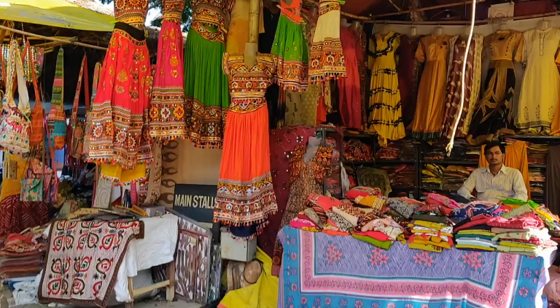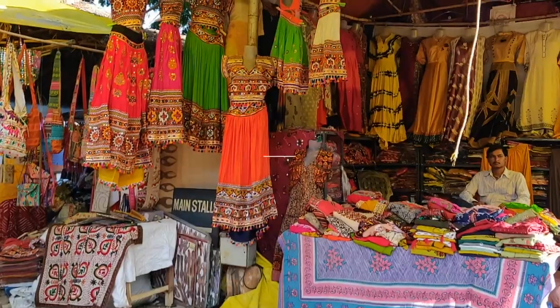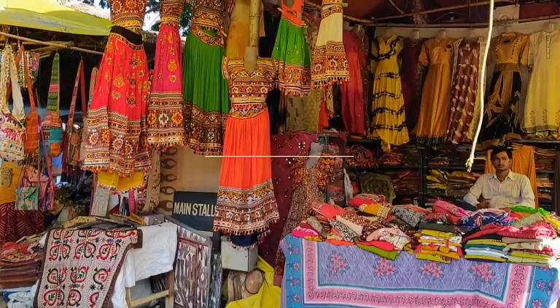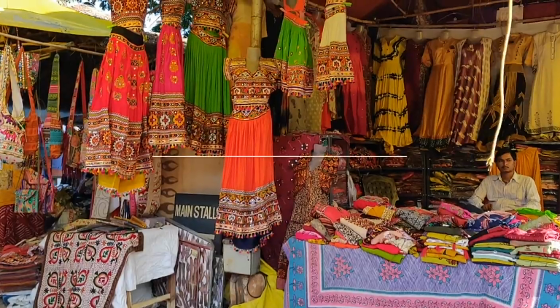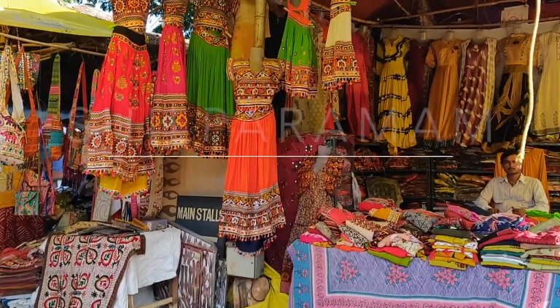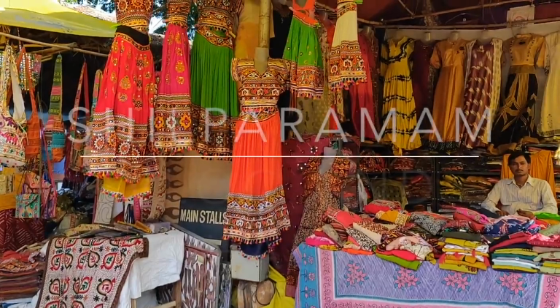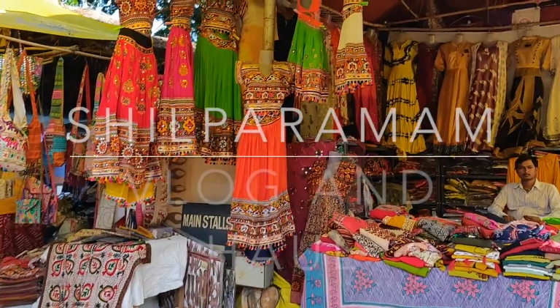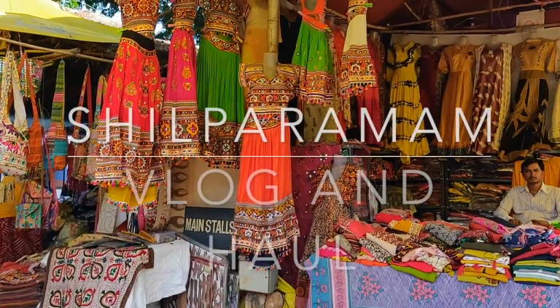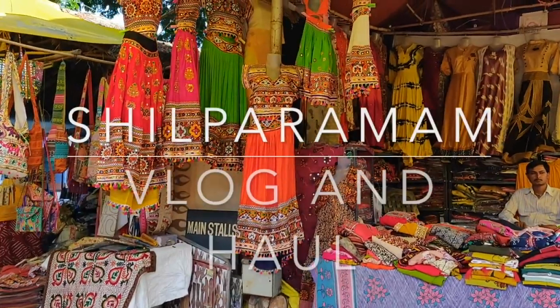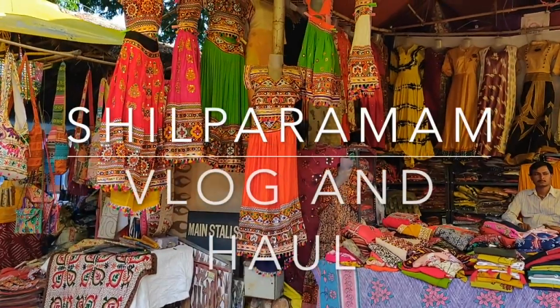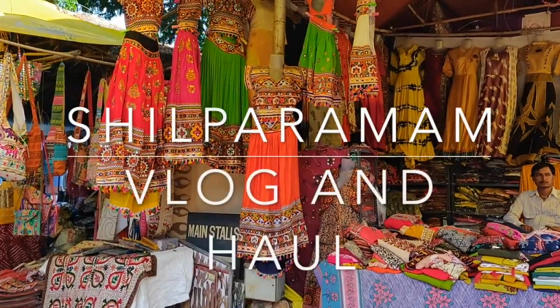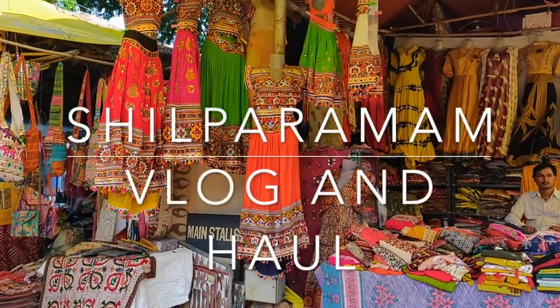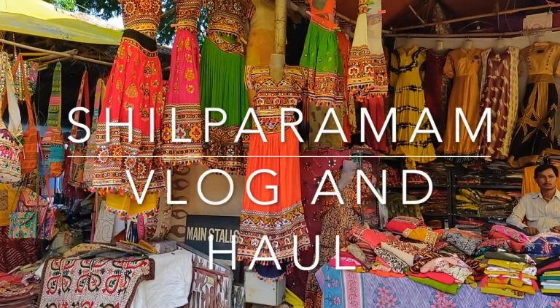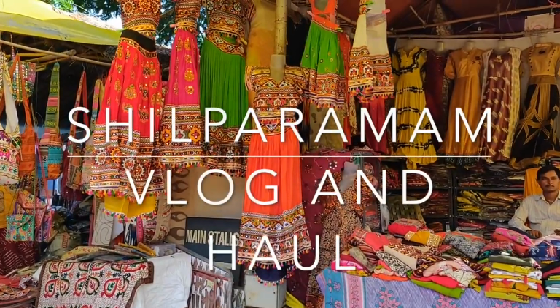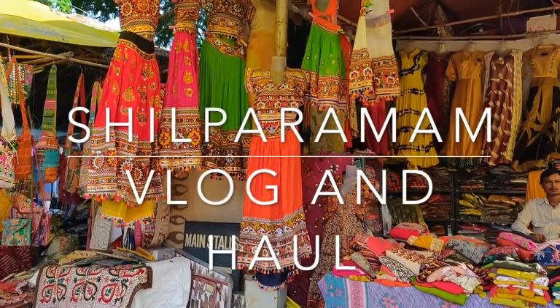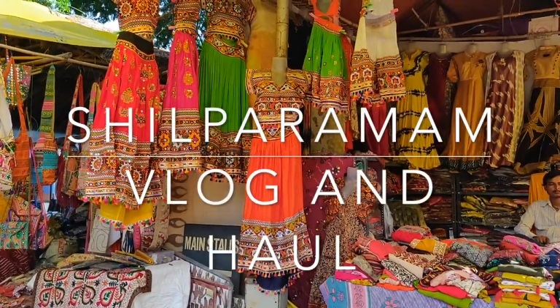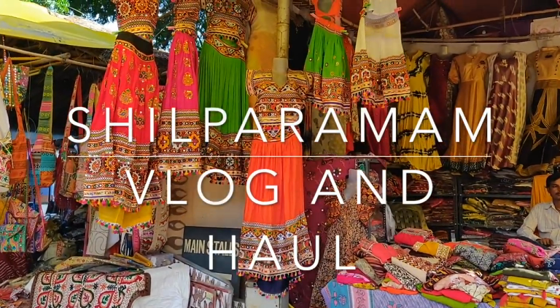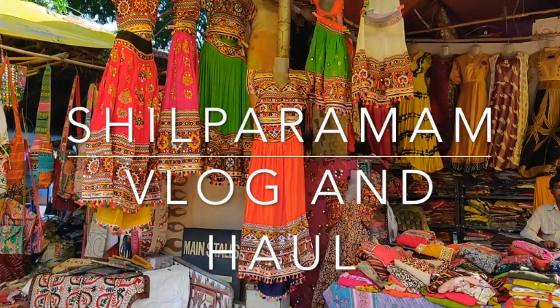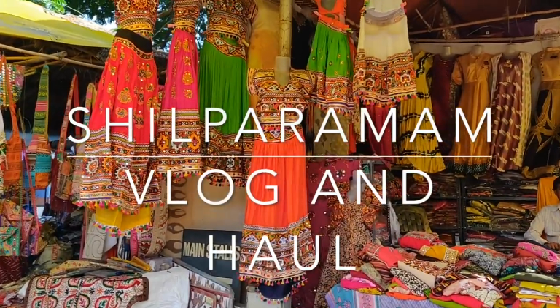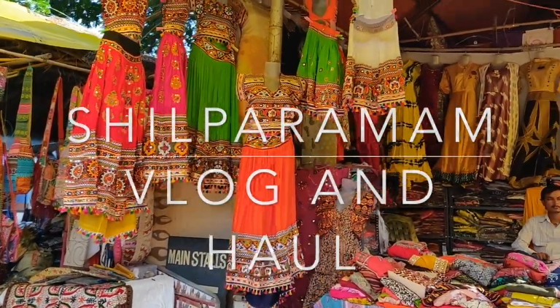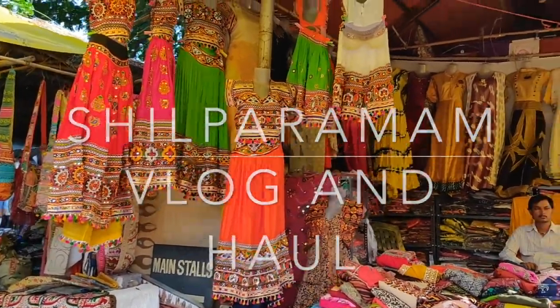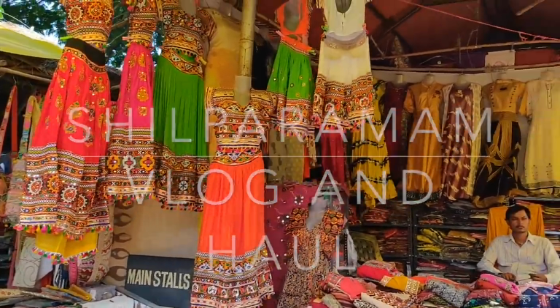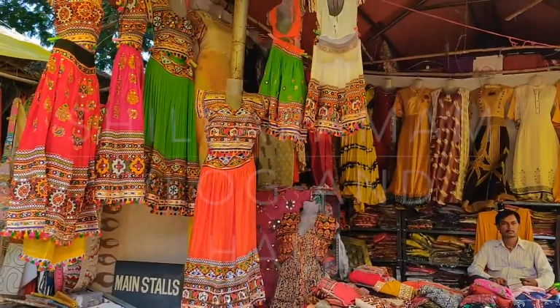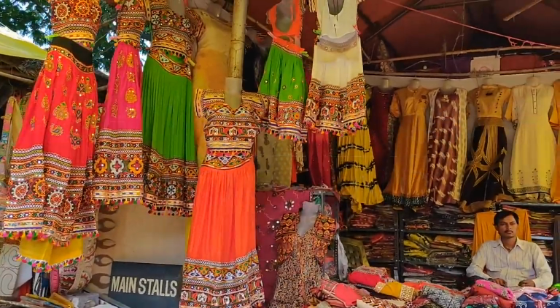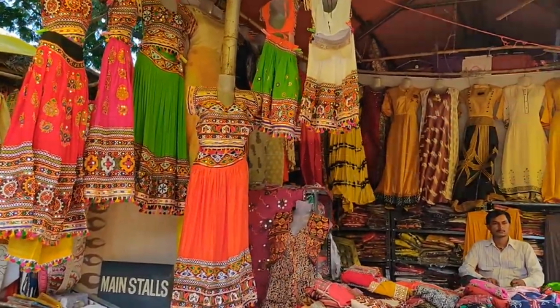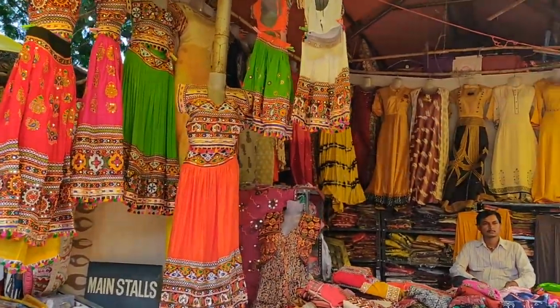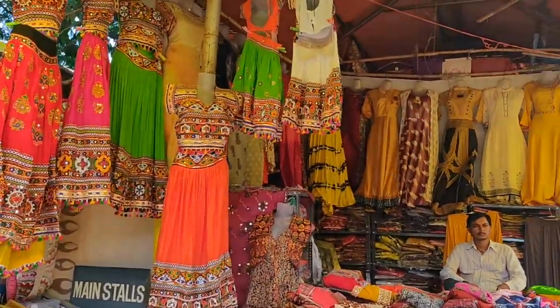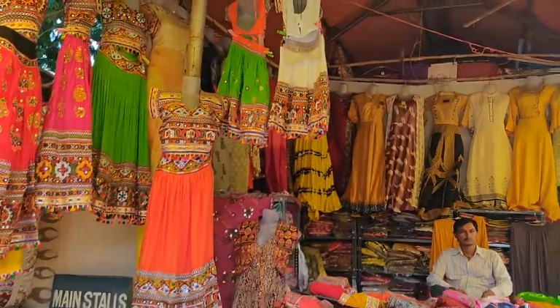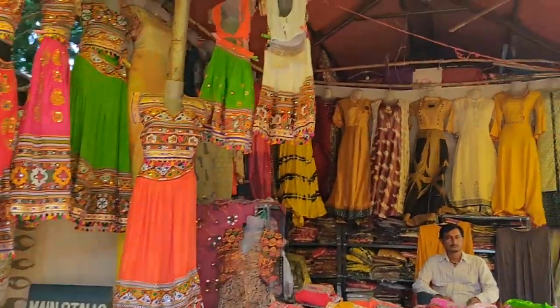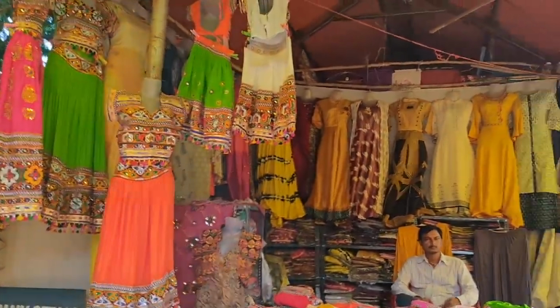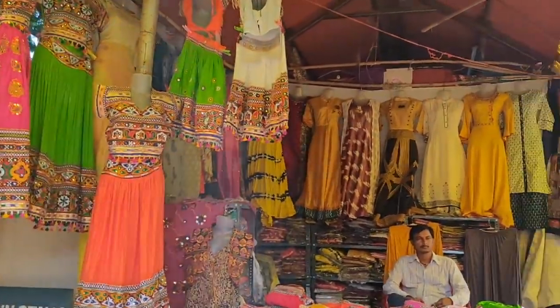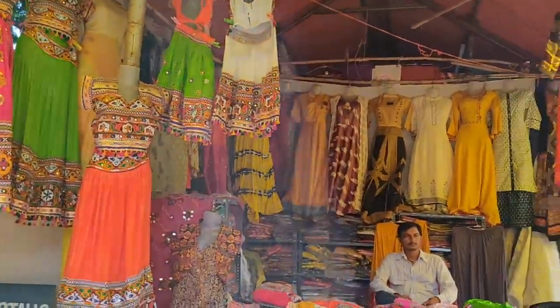Hi guys! Welcome to Happy Space! In this video, I will show you a Shilpa Ramam vlog and haul.